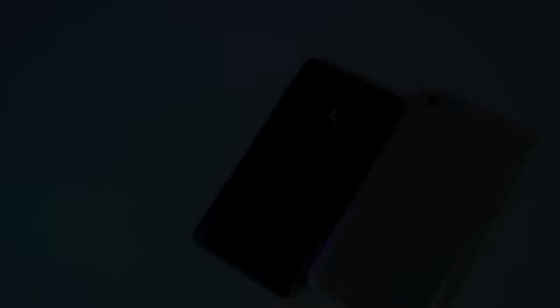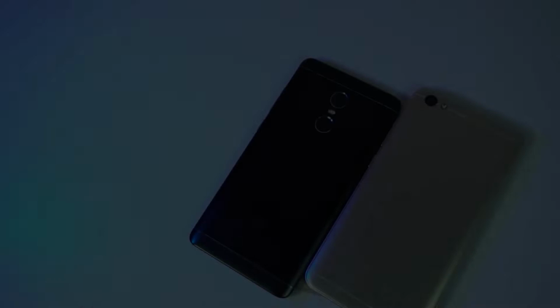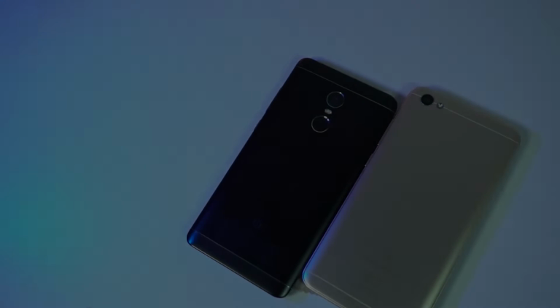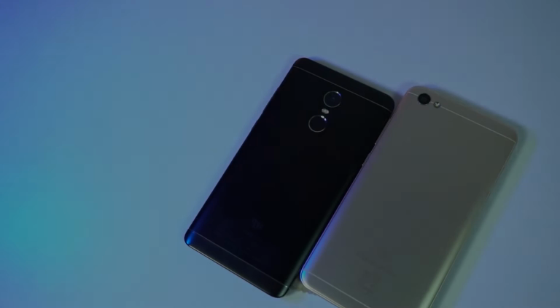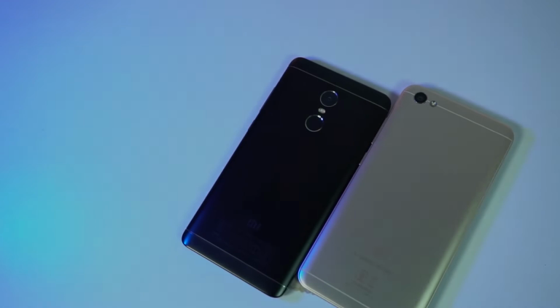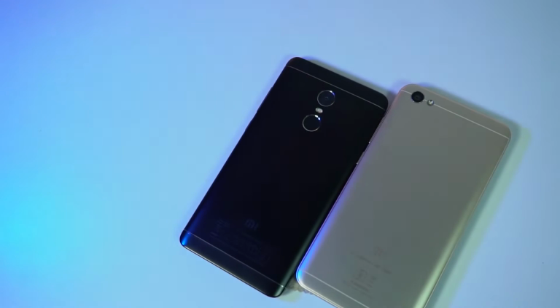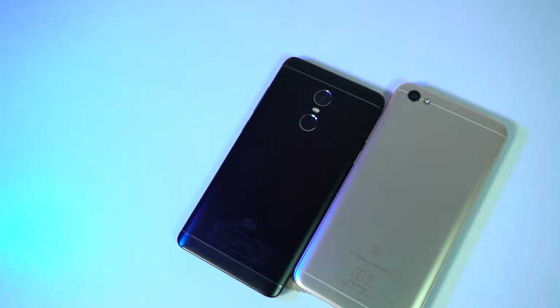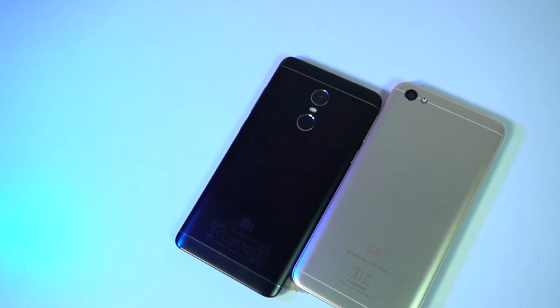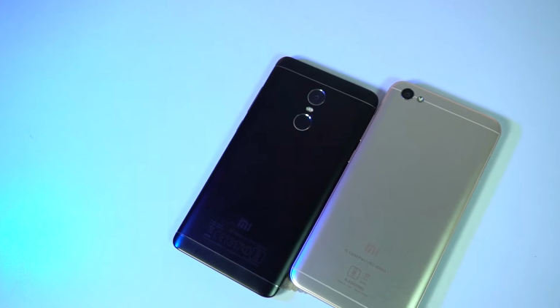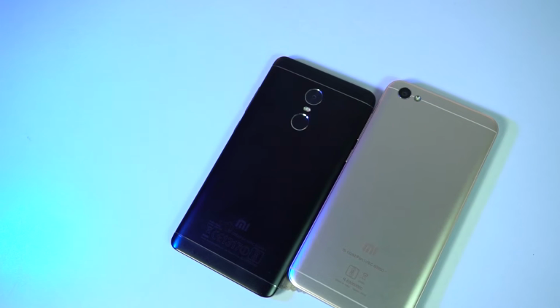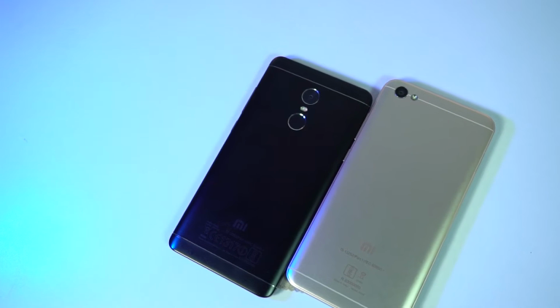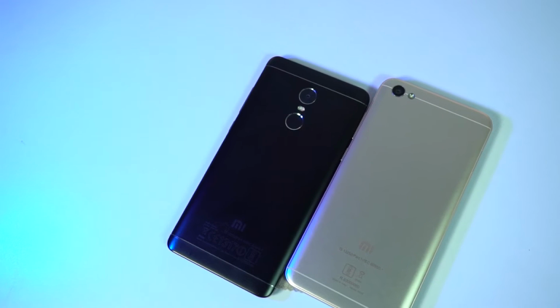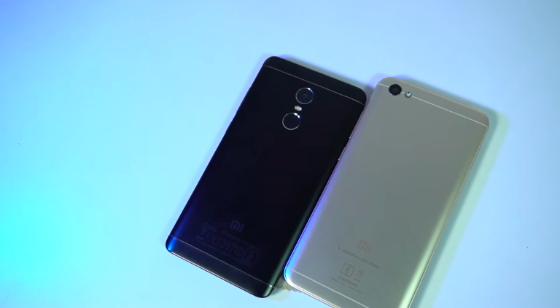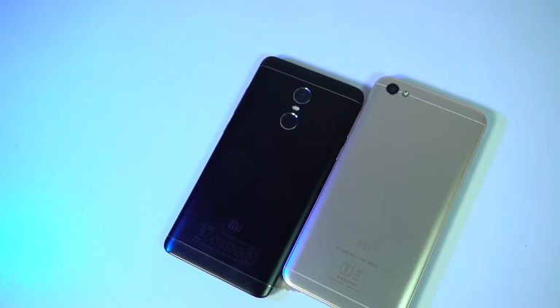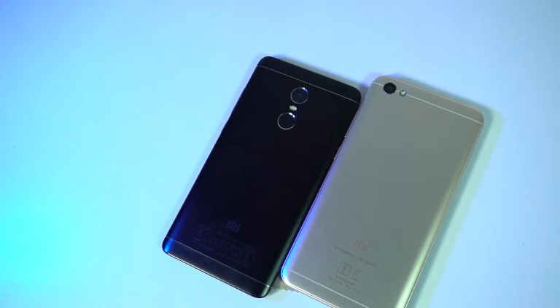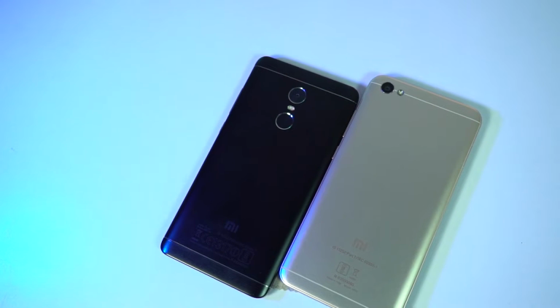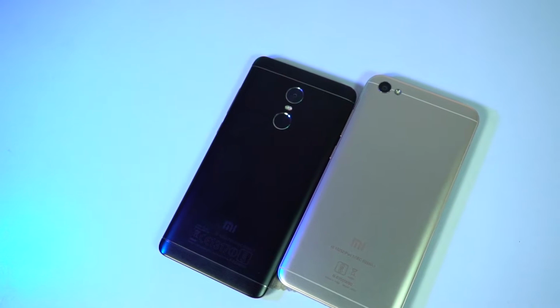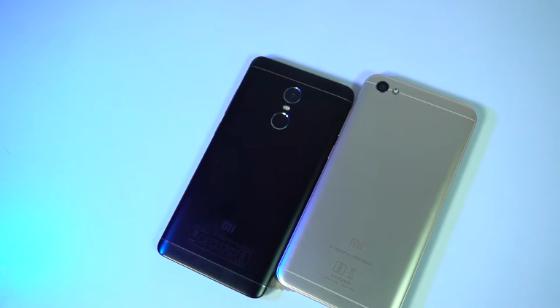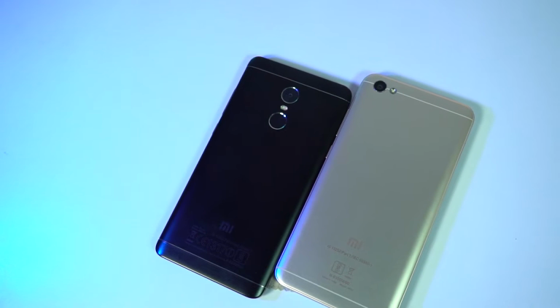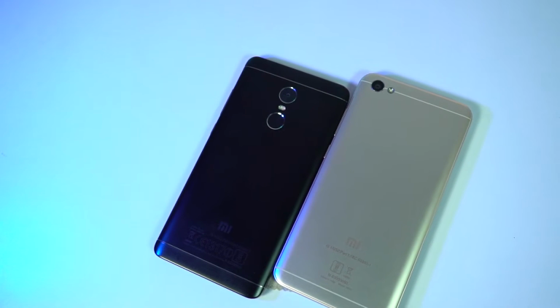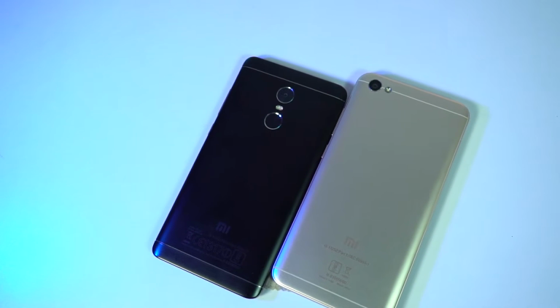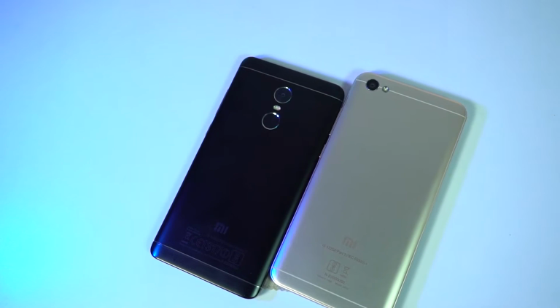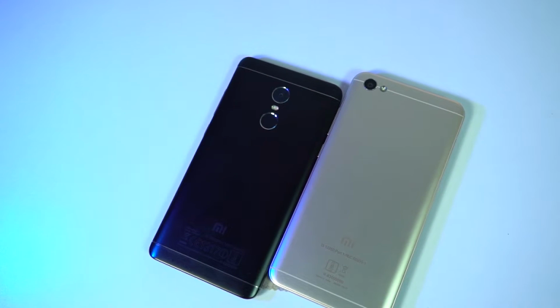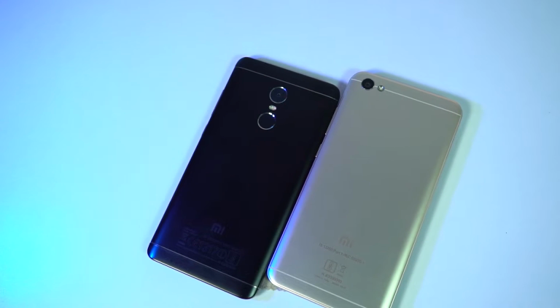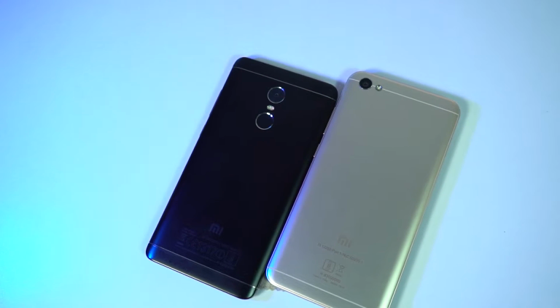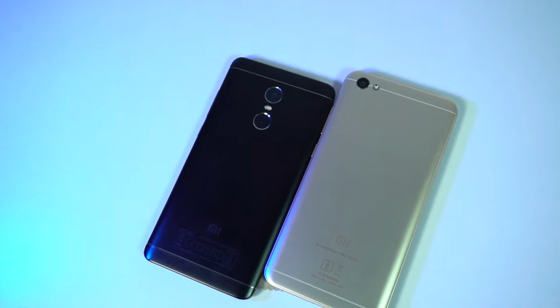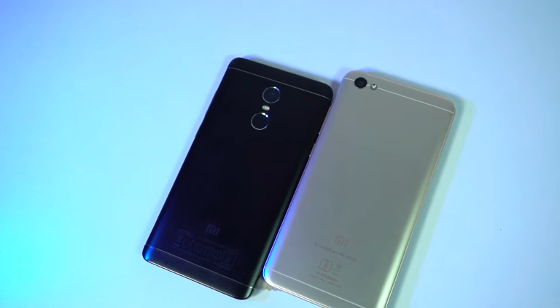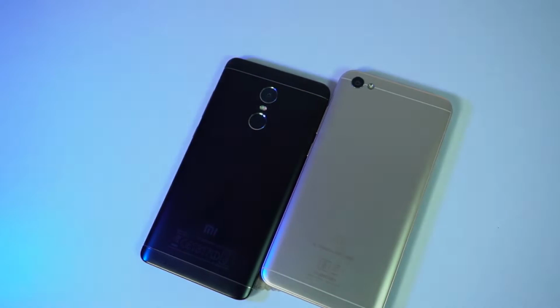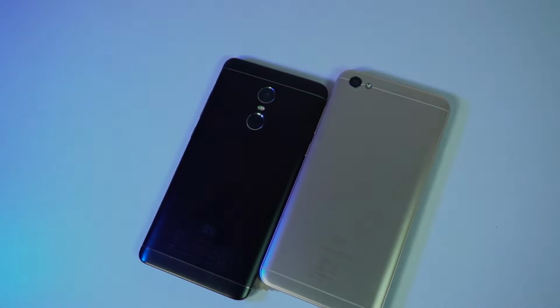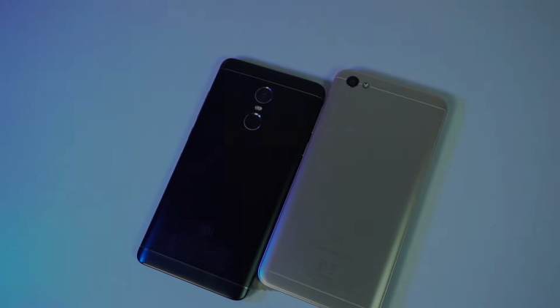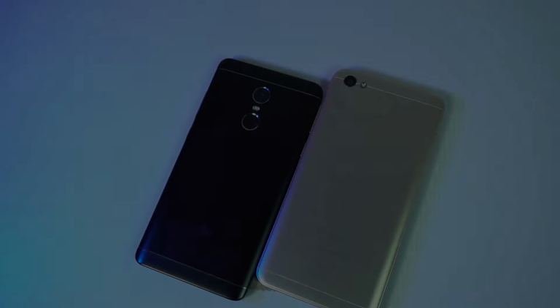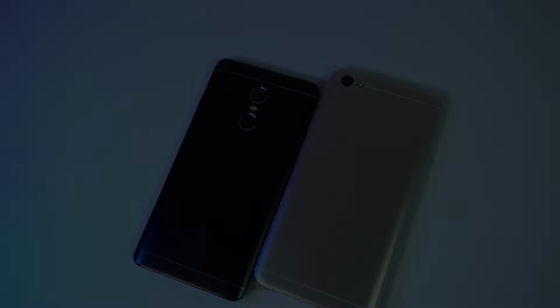Hi there guys, I am Nikhil from Greedy Tech, and this is the camera comparison between Redmi Note 4 and Redmi Y1 Lite.